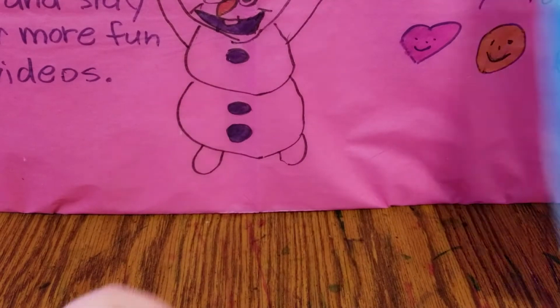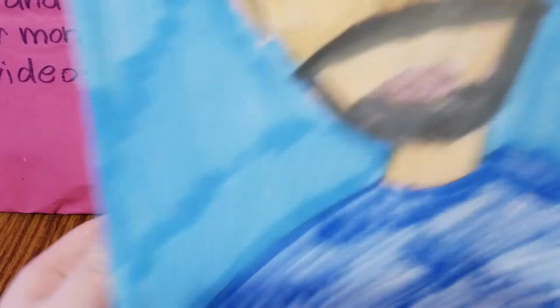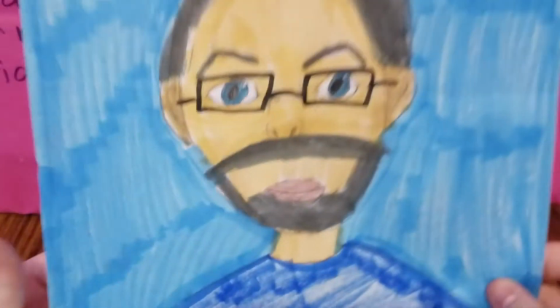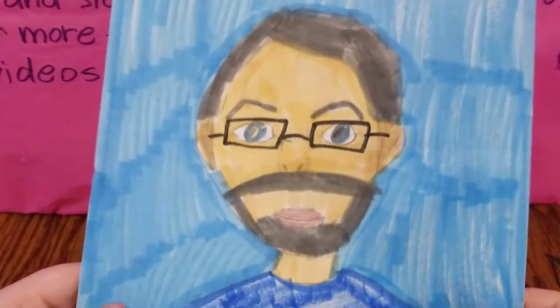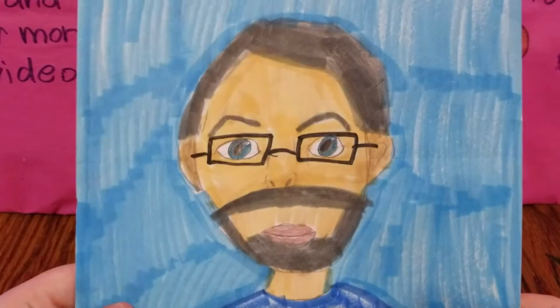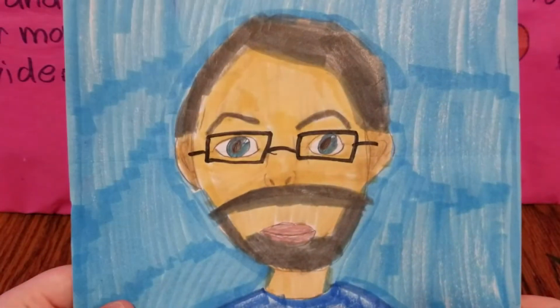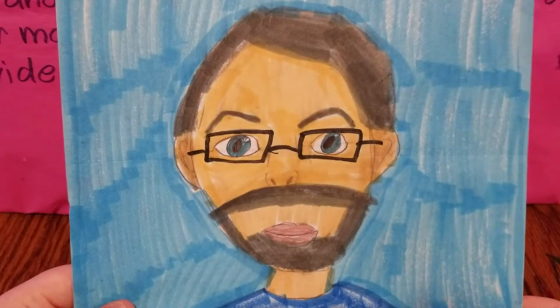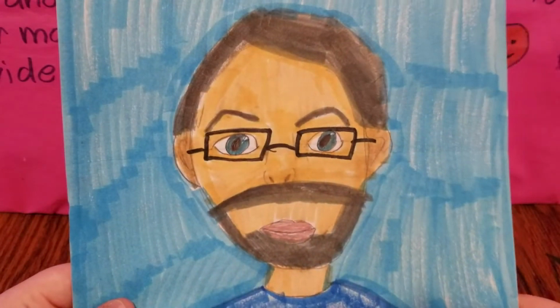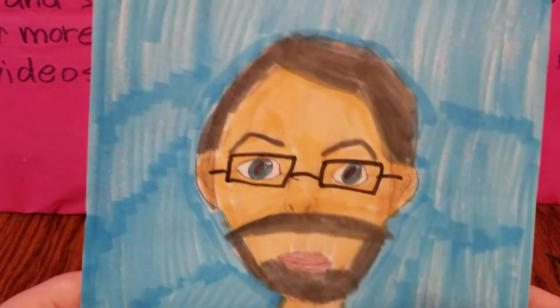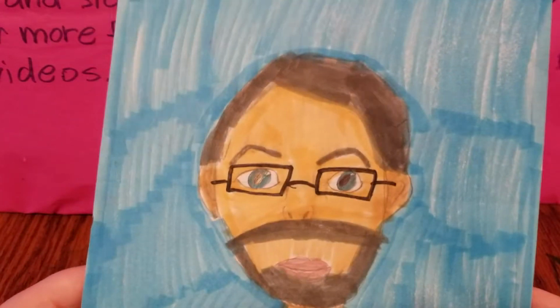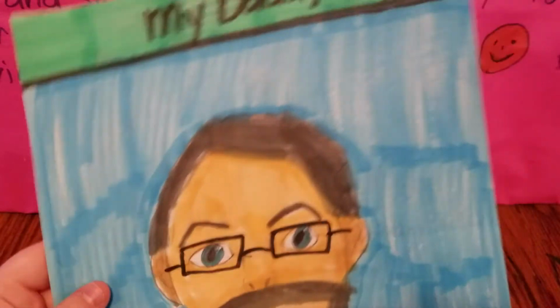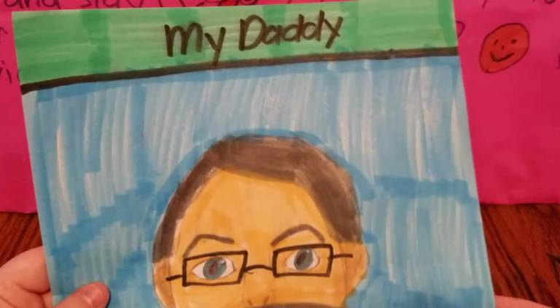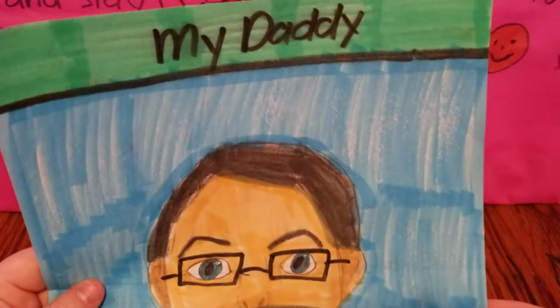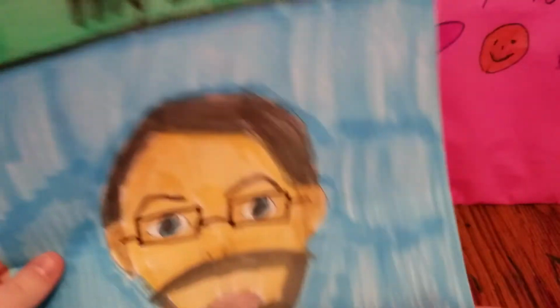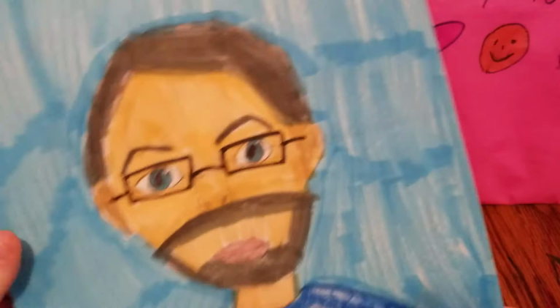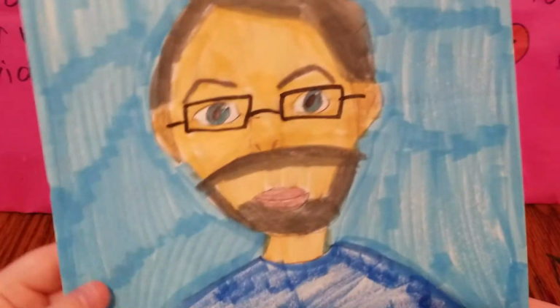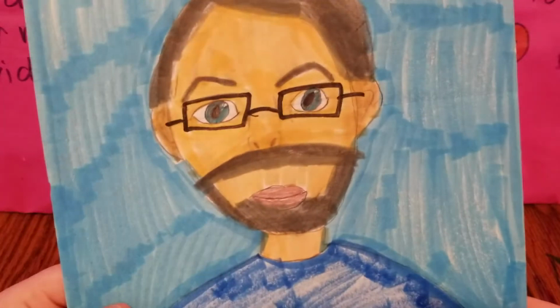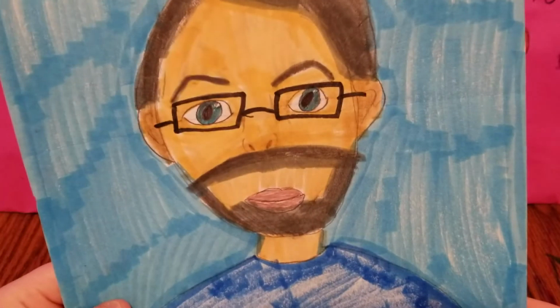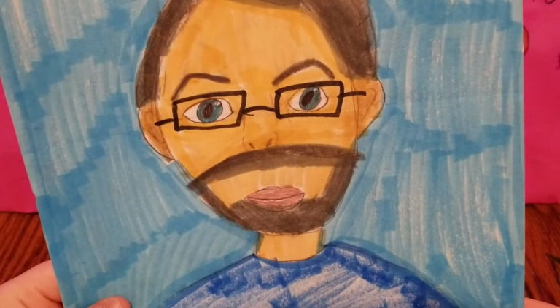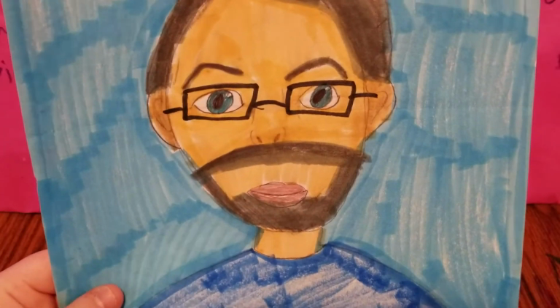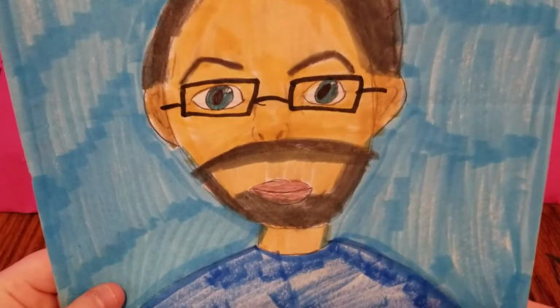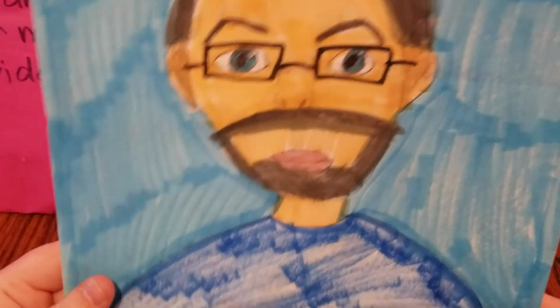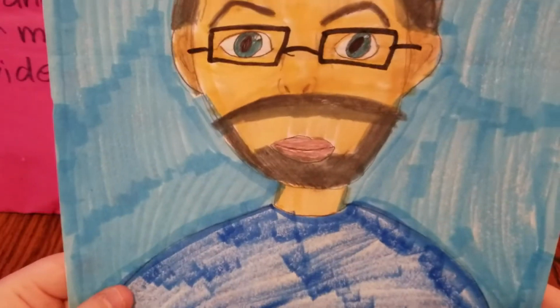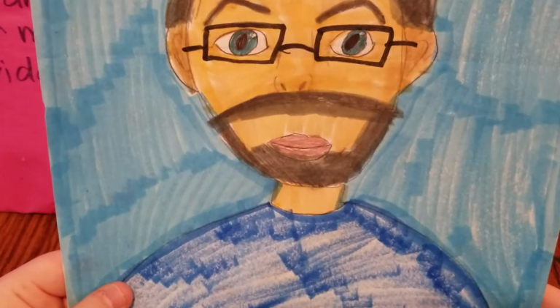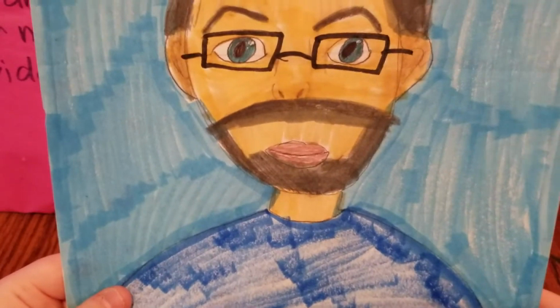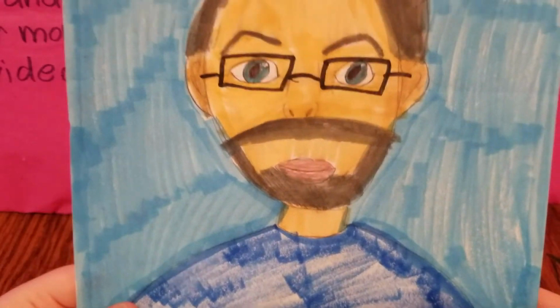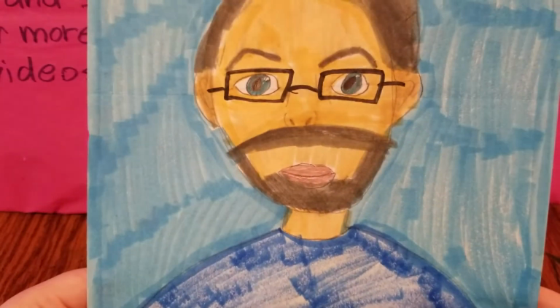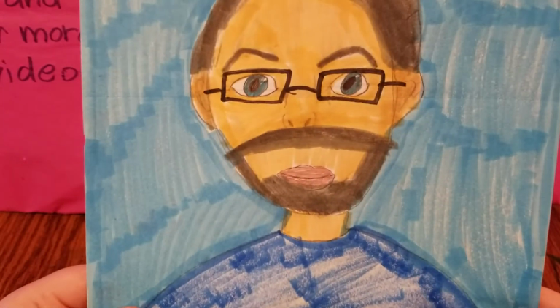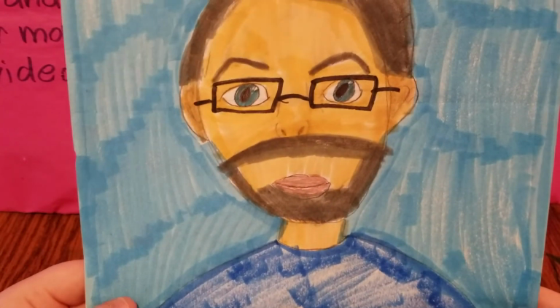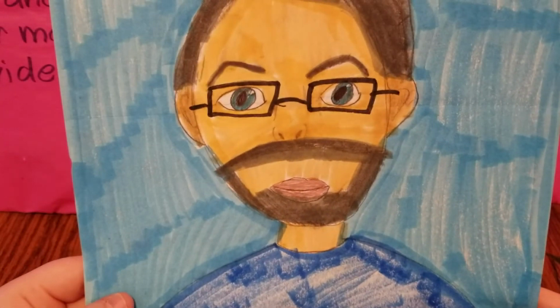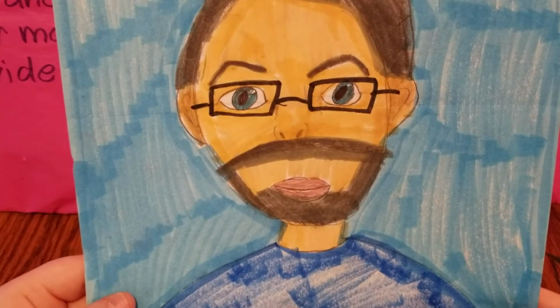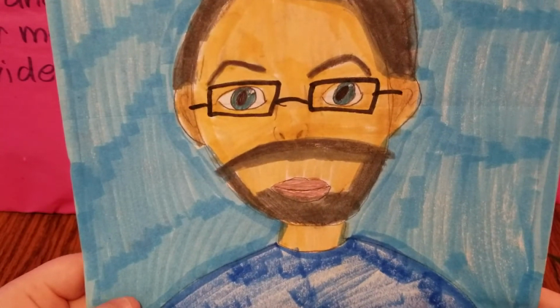The last one that I have to show you guys today is one of my daddy. I thought it turned out pretty good.